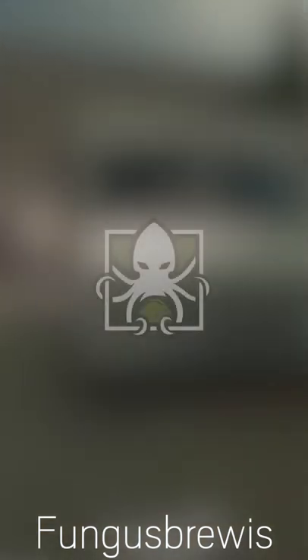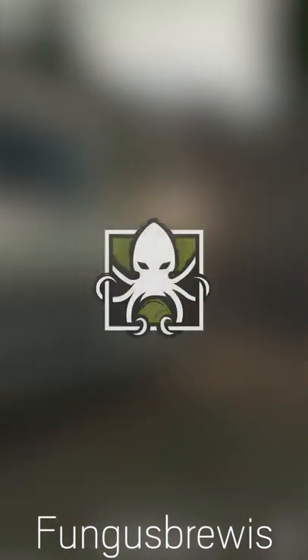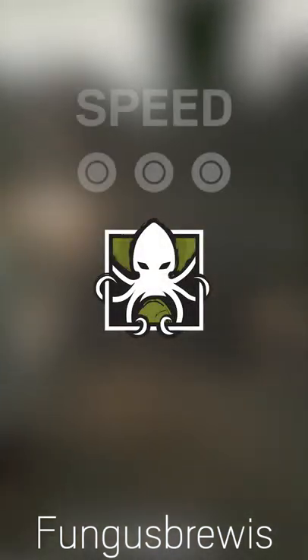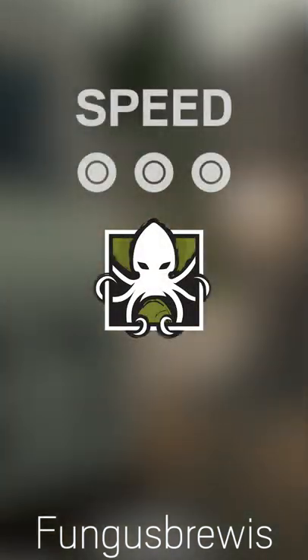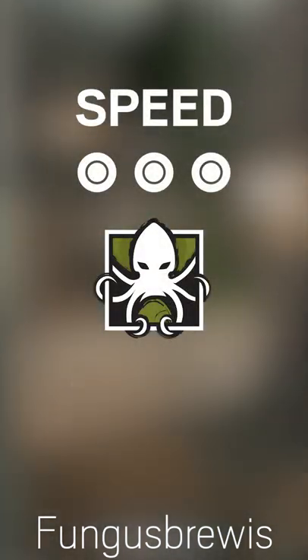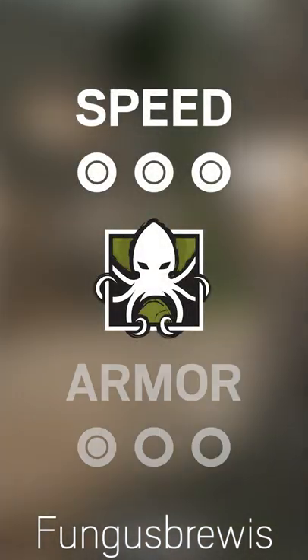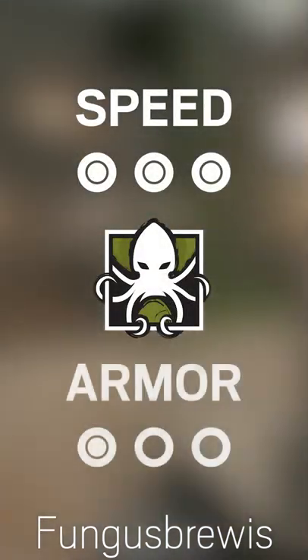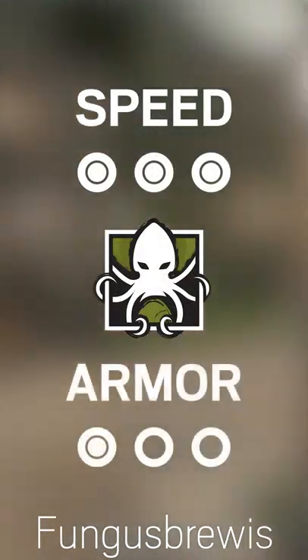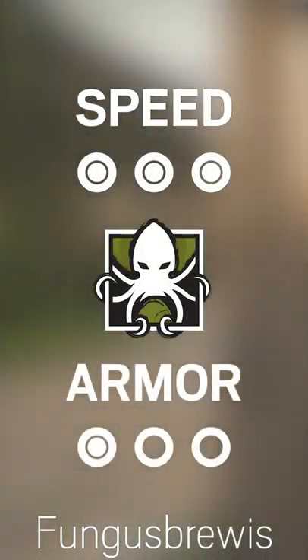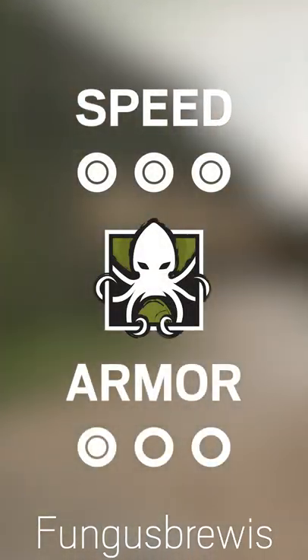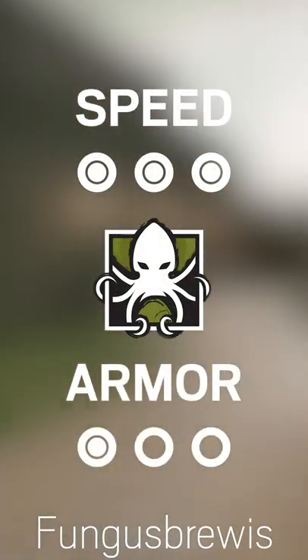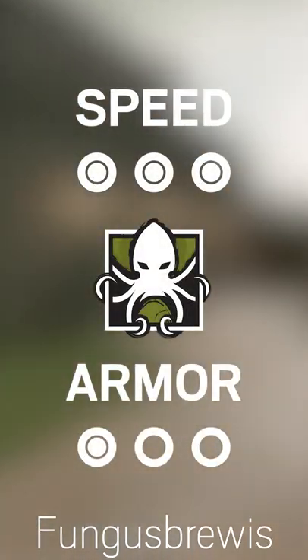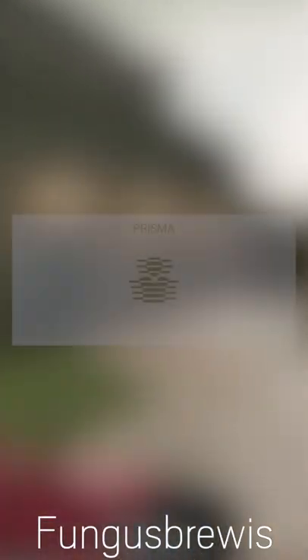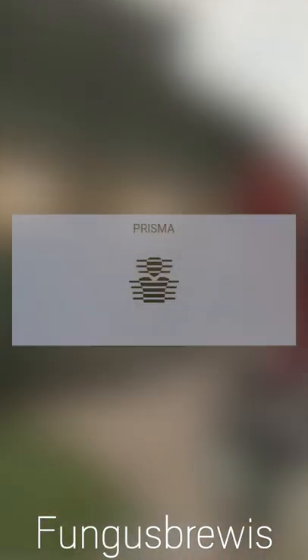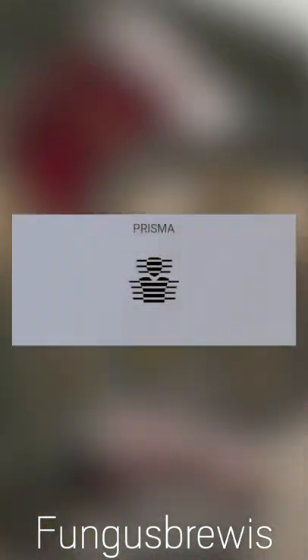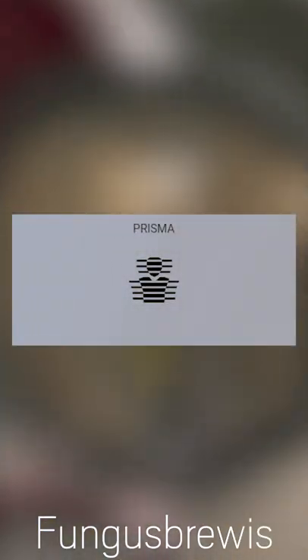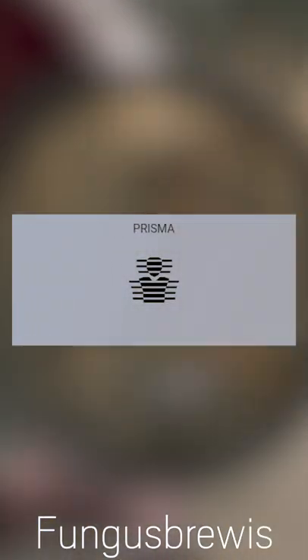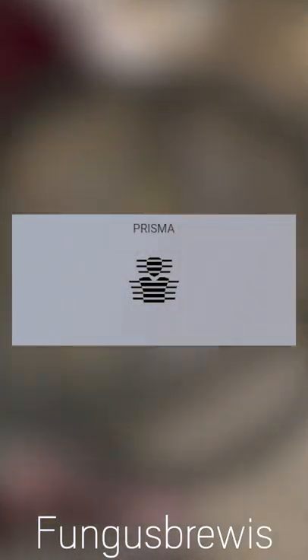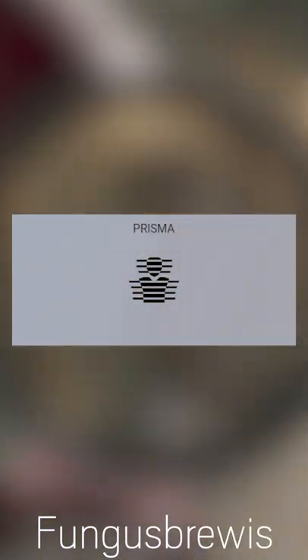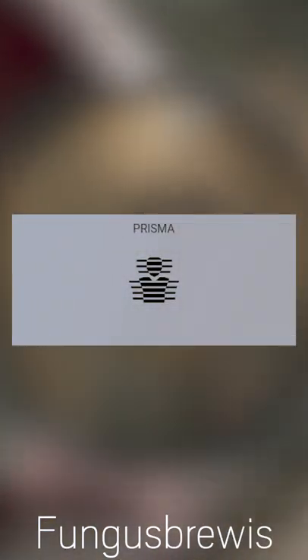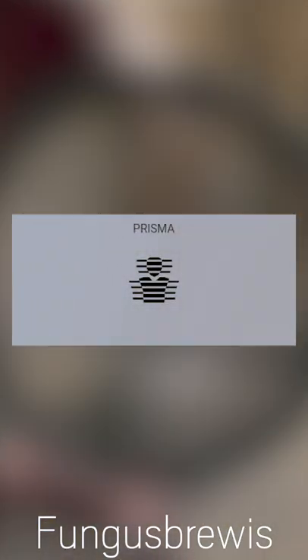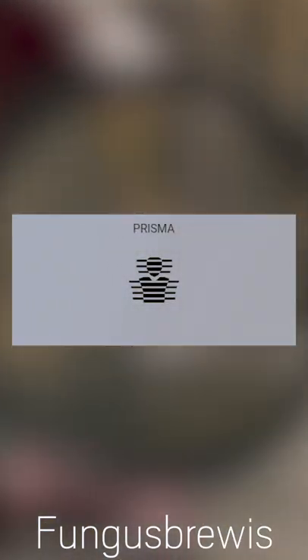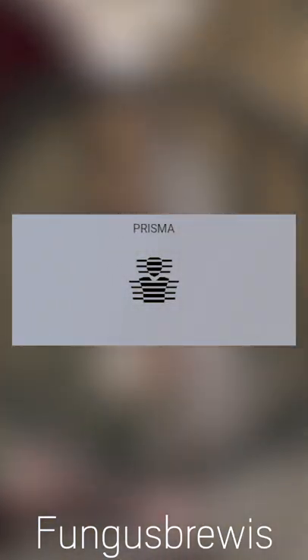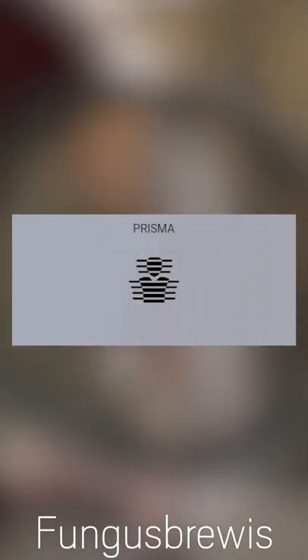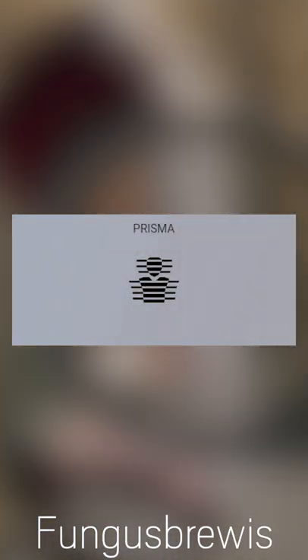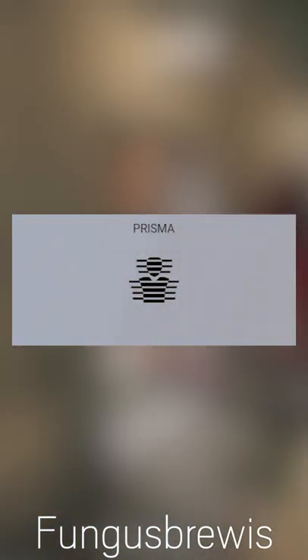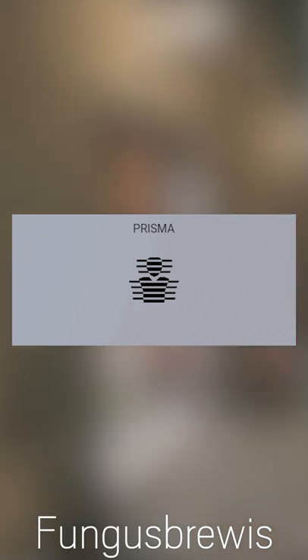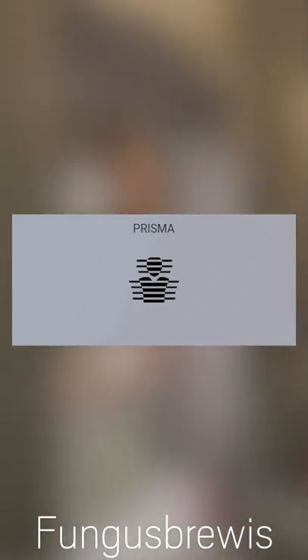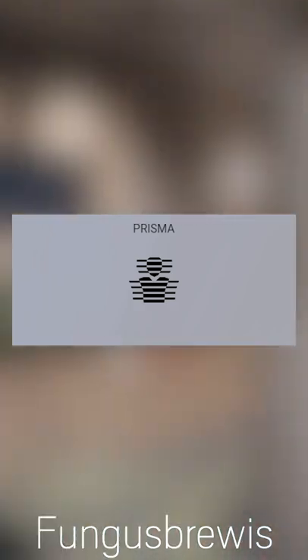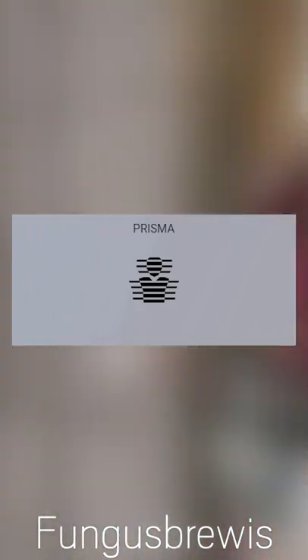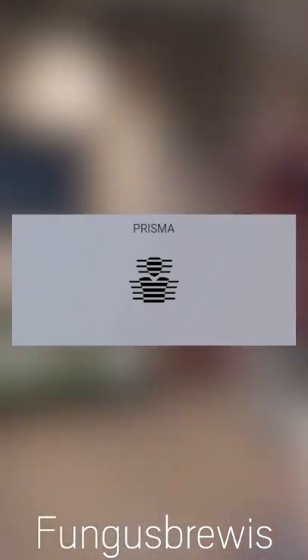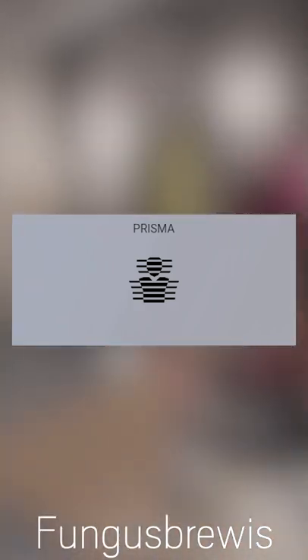Alibi is a 3 speed 1 armor defender who confuses attackers. Her gadget, the Prisma Hologram, is a placeable fake version of herself that pings attackers when shot.